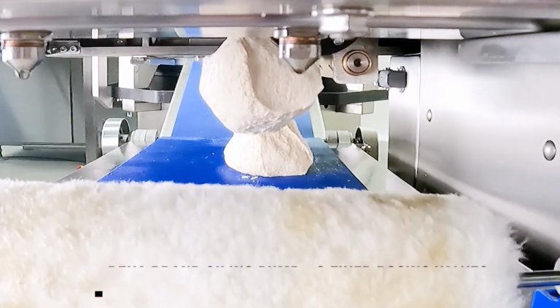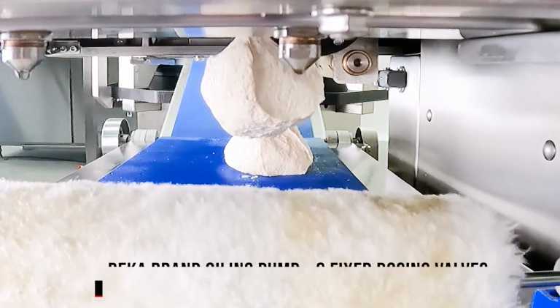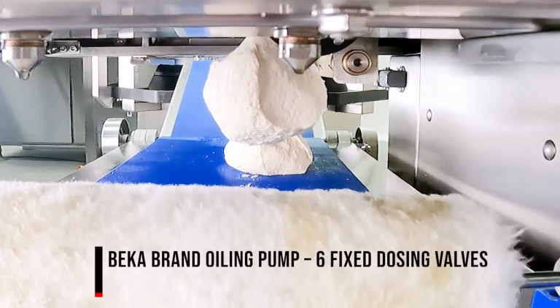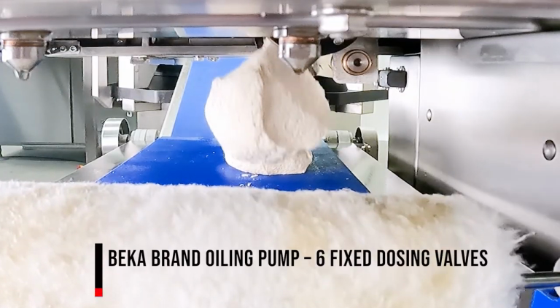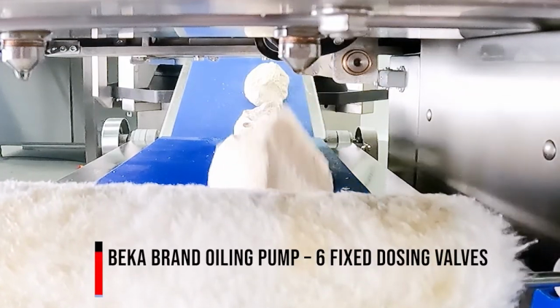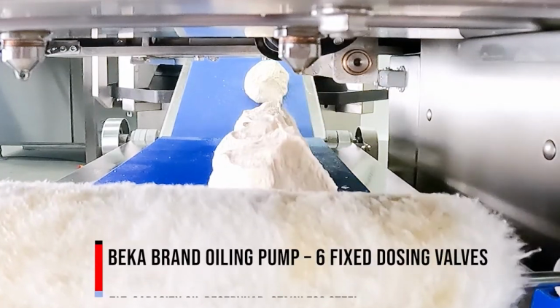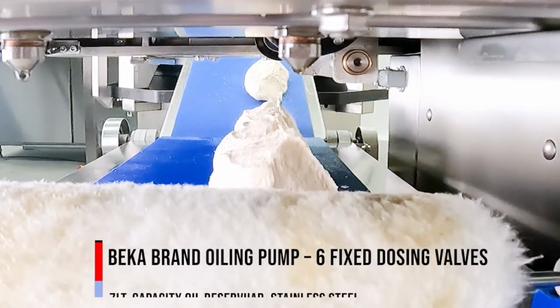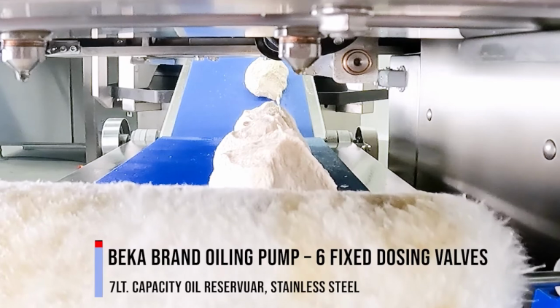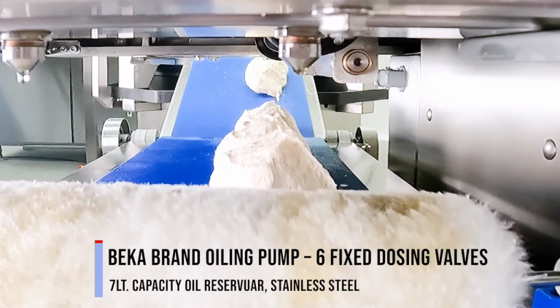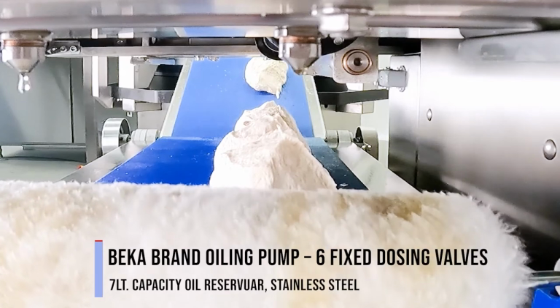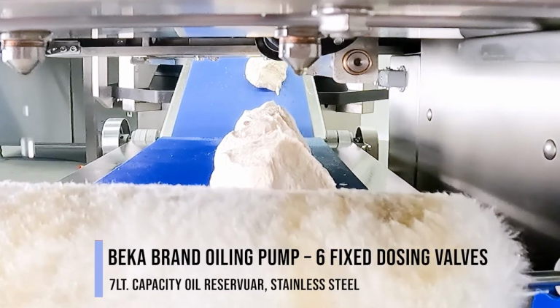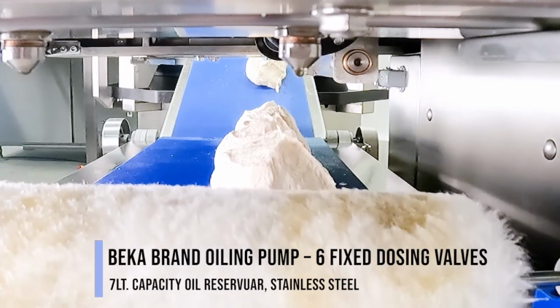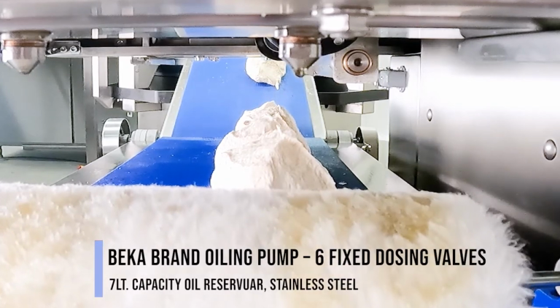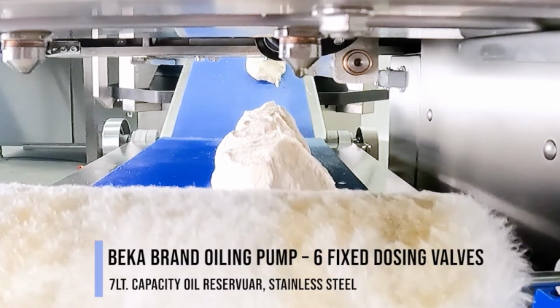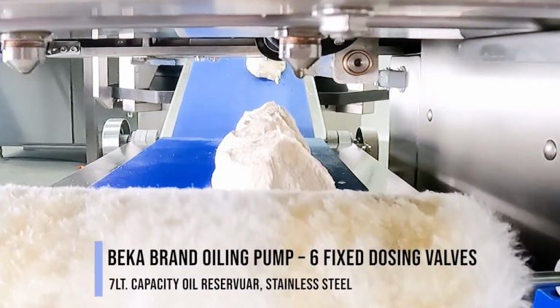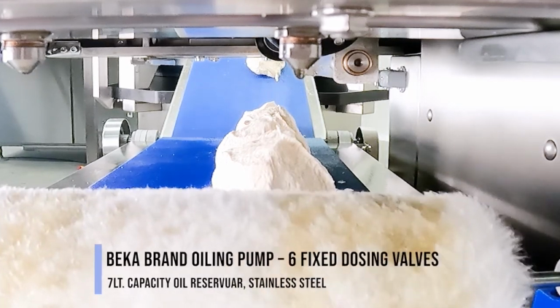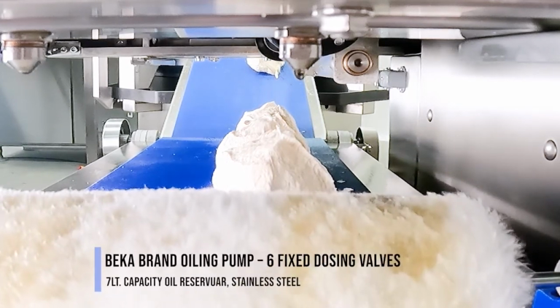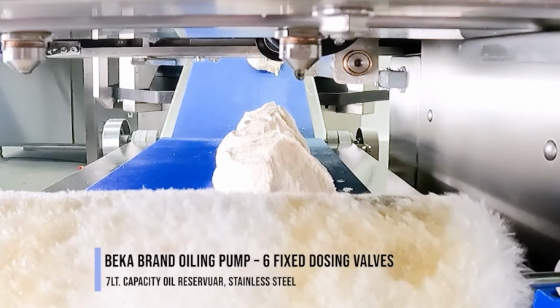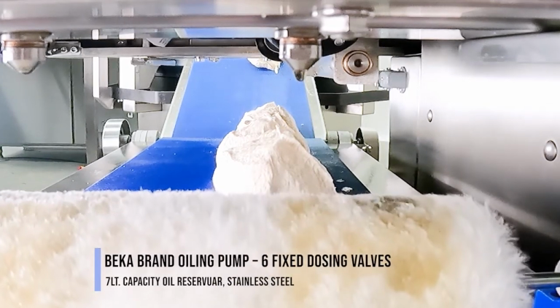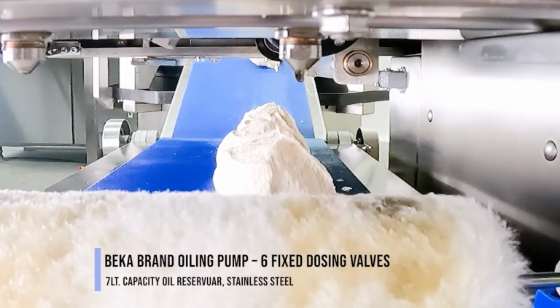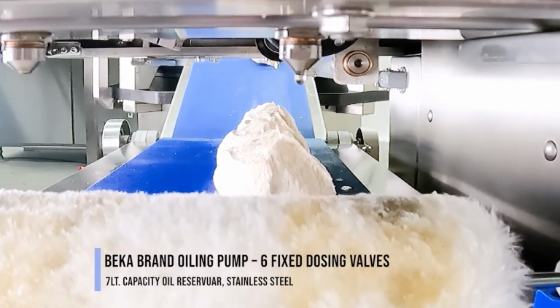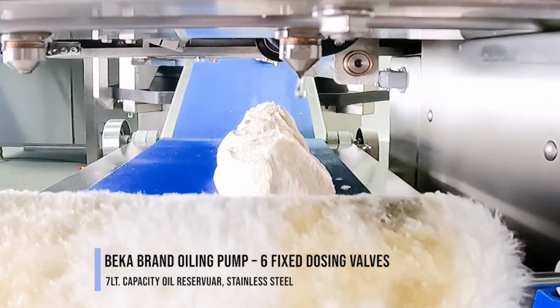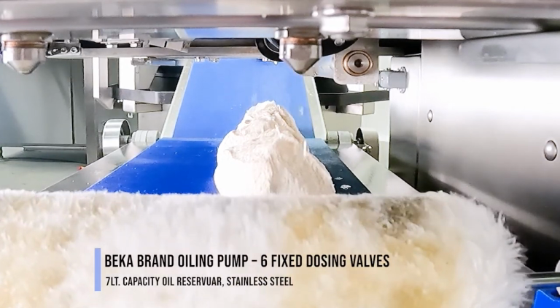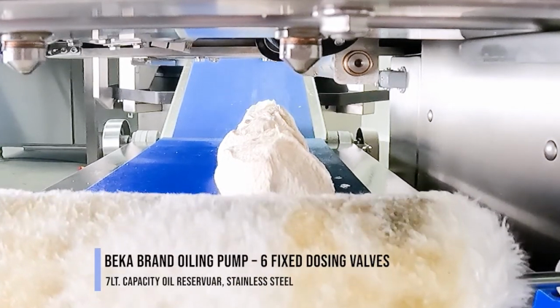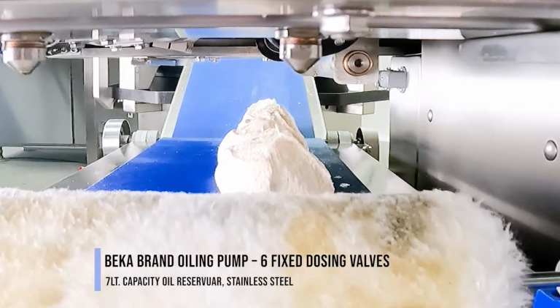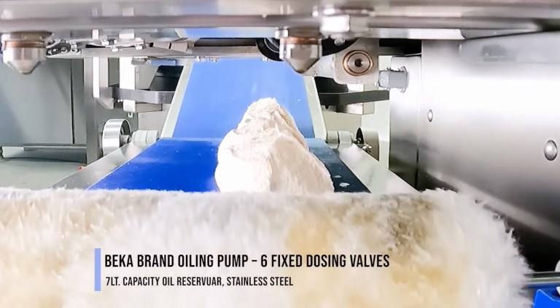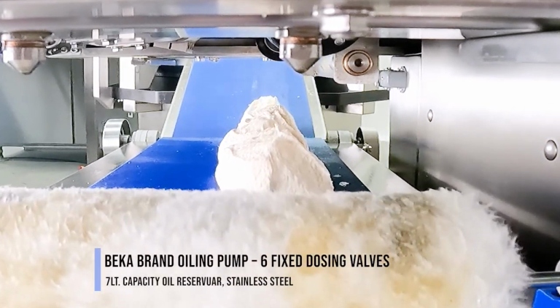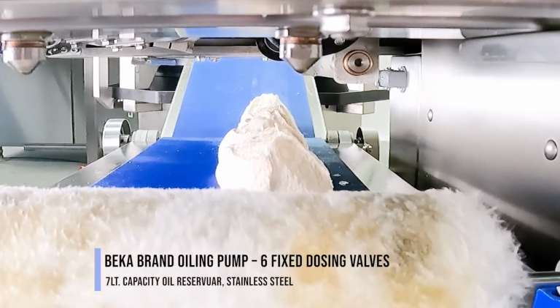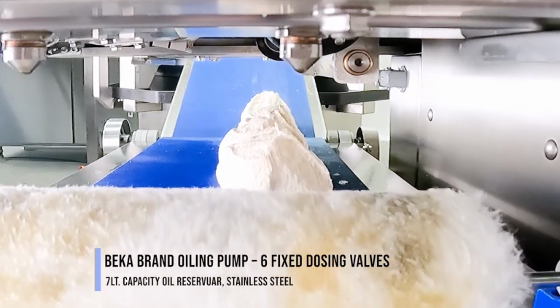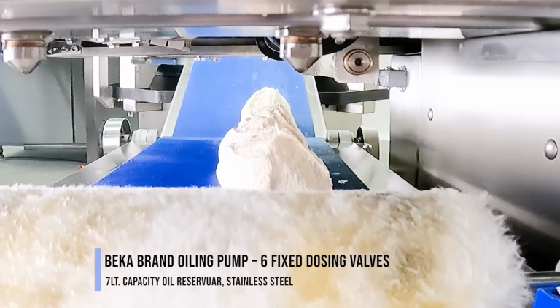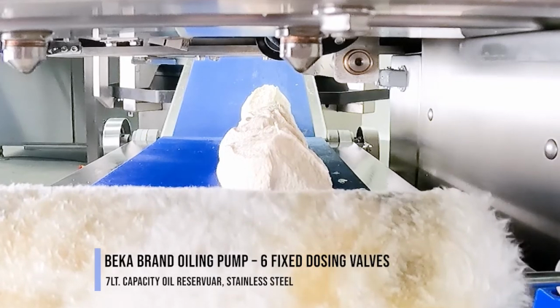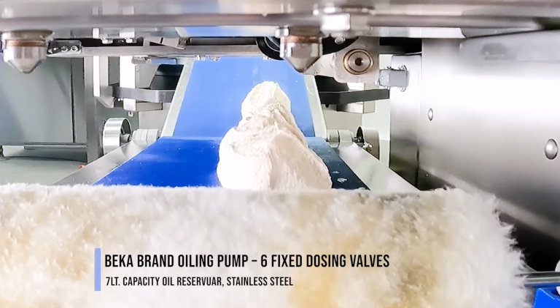Becca brand oiling pump, six fixed dosing valves, seven-liter capacity oil reservoir, stainless steel.